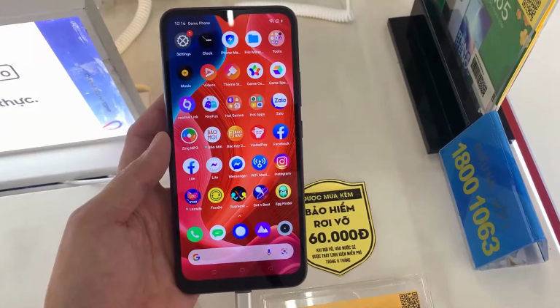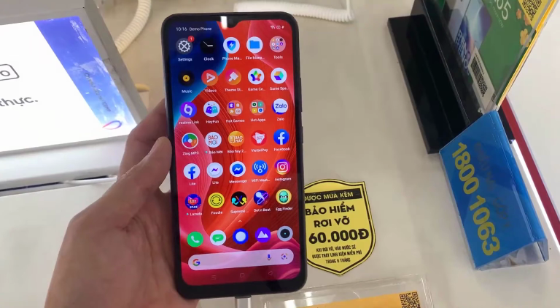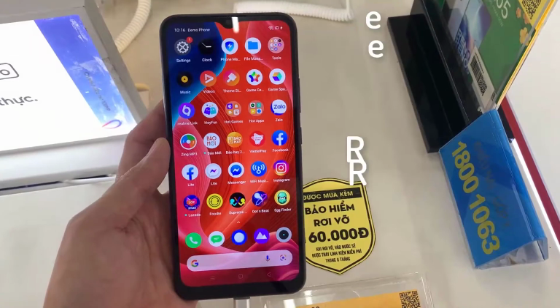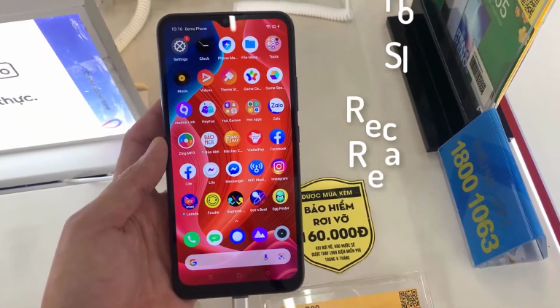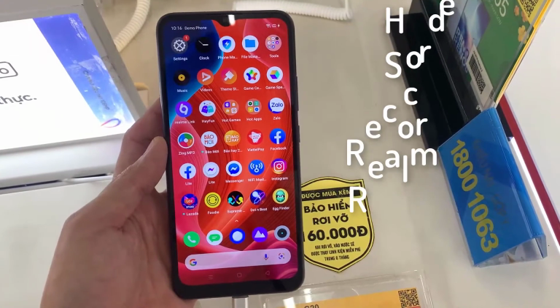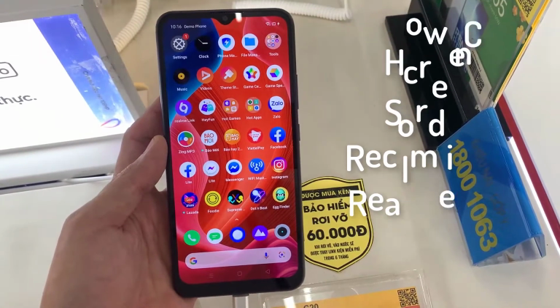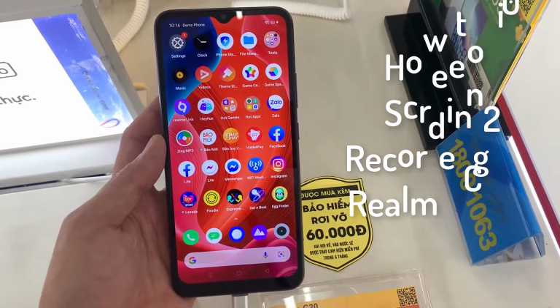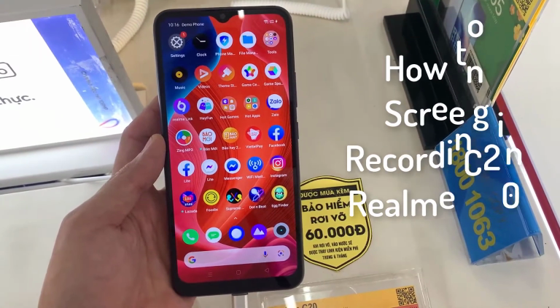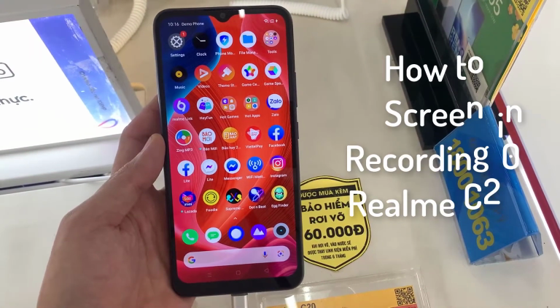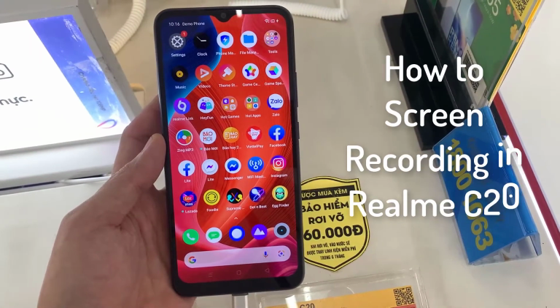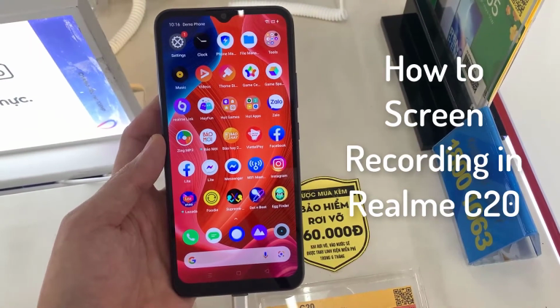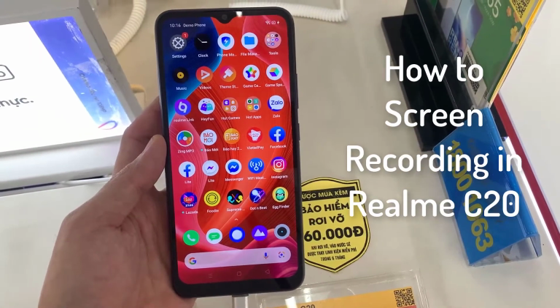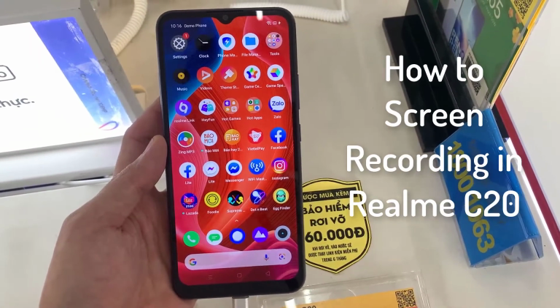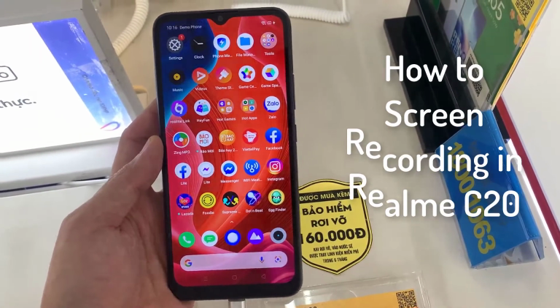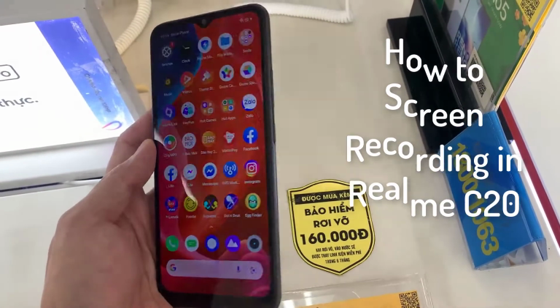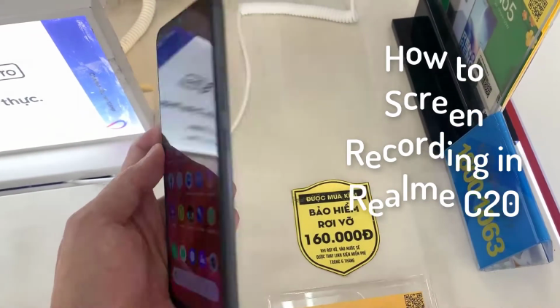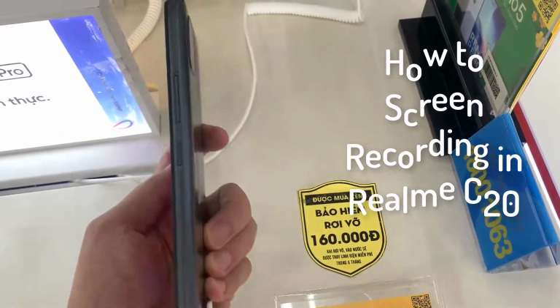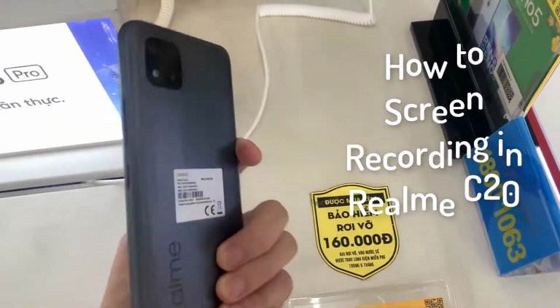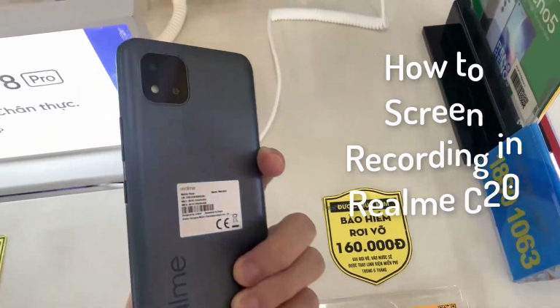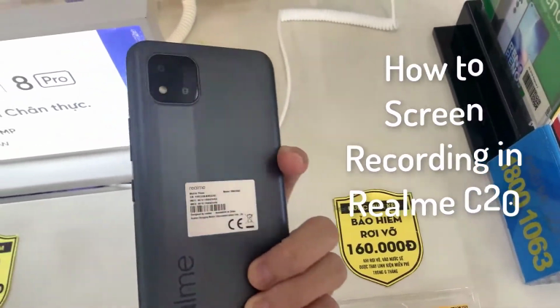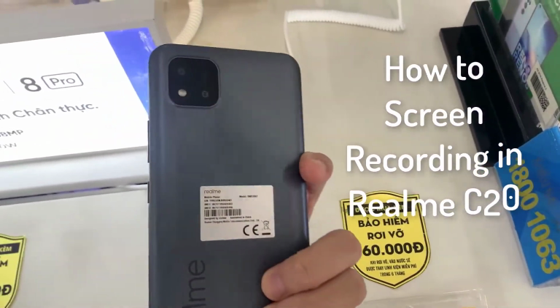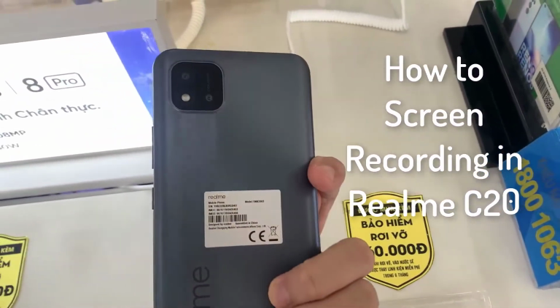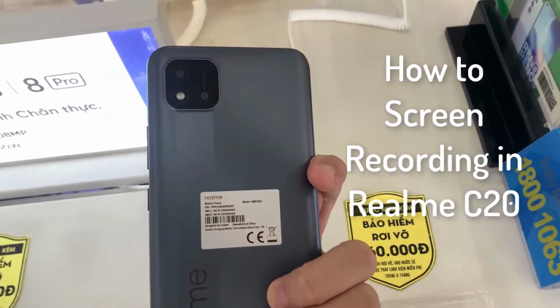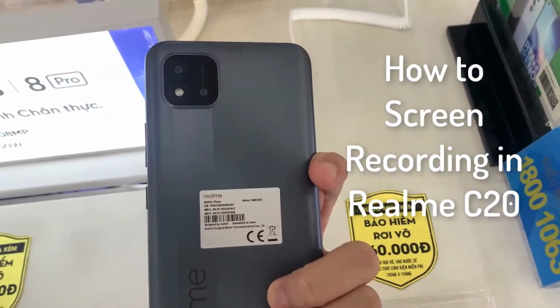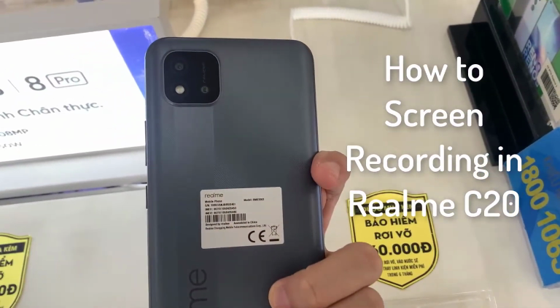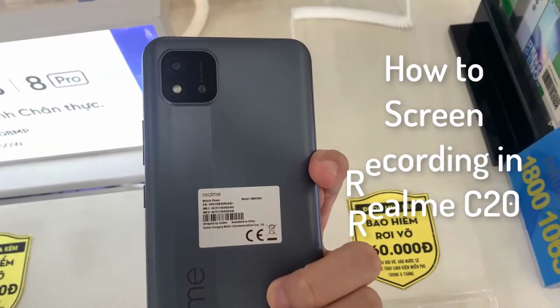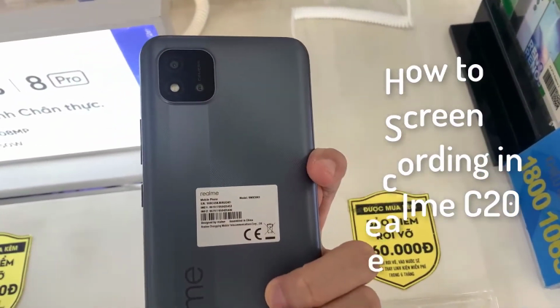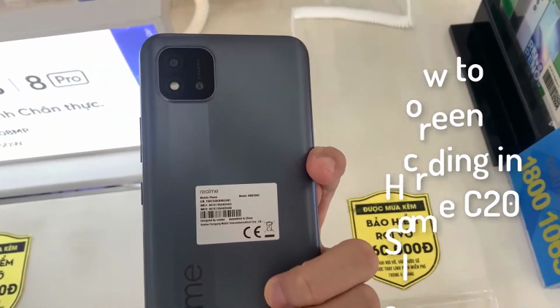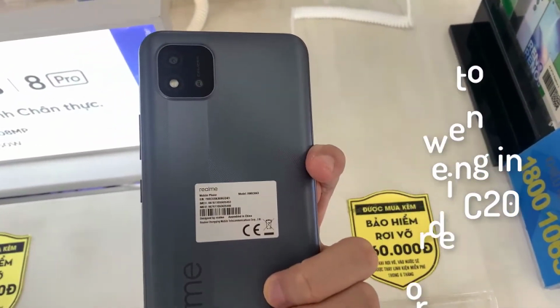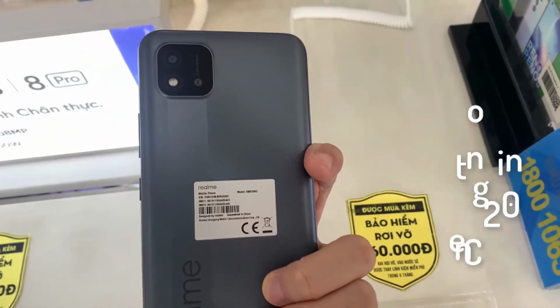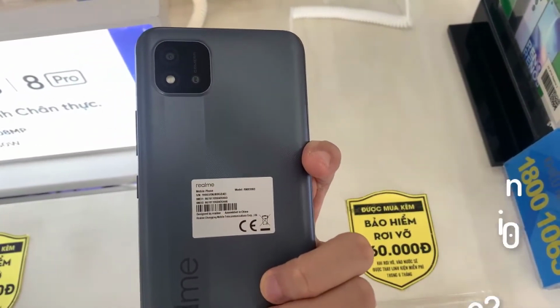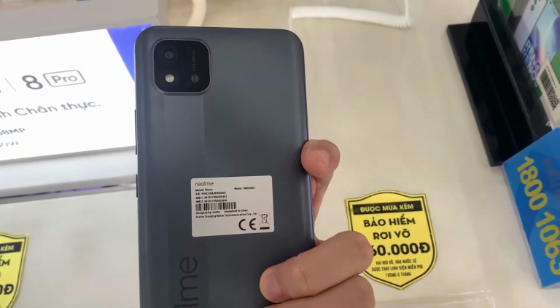Hi guys! This video will show you how to screen record on the Realme C20.